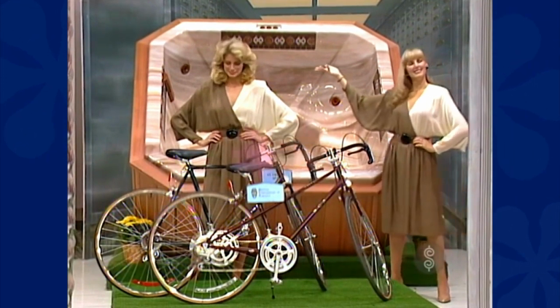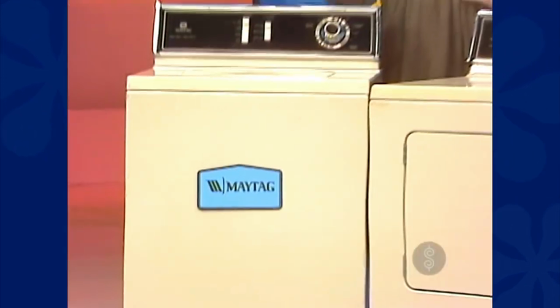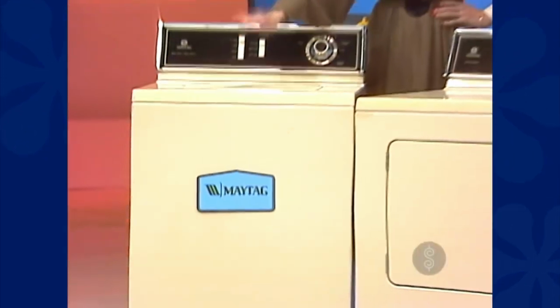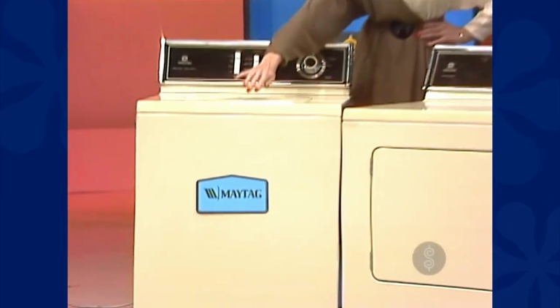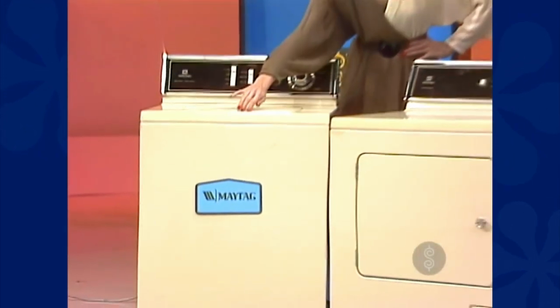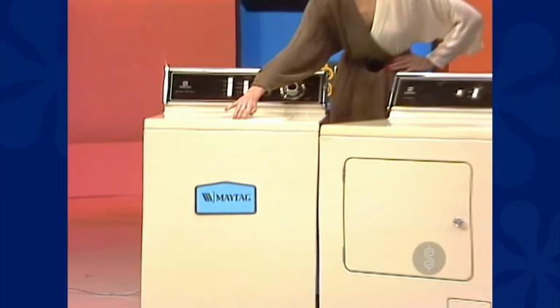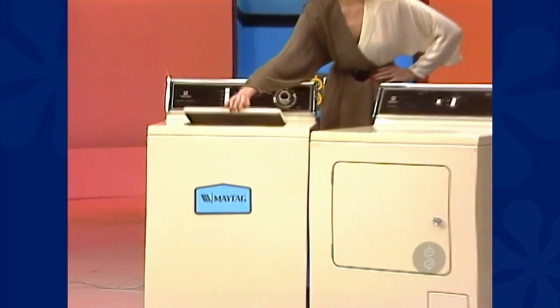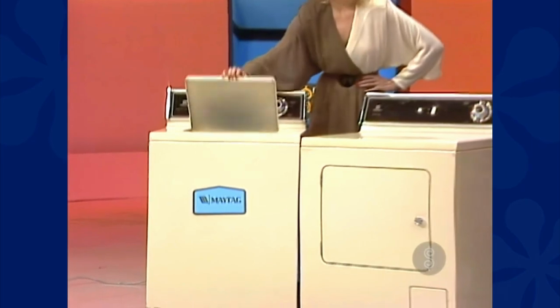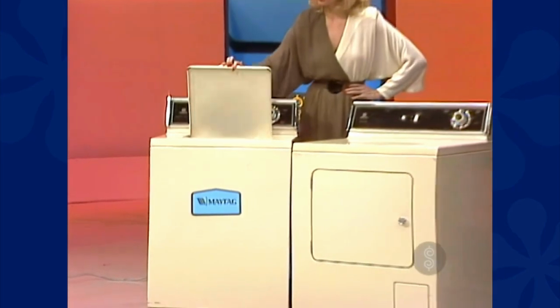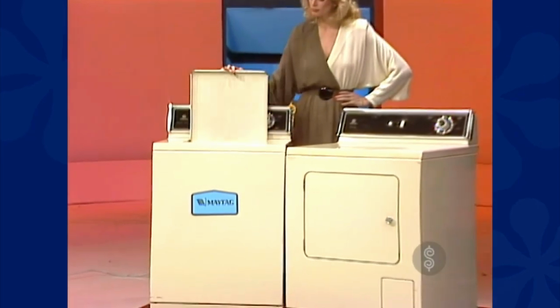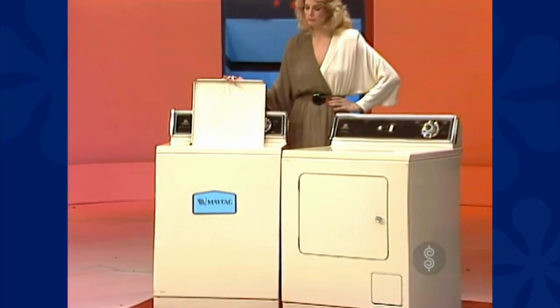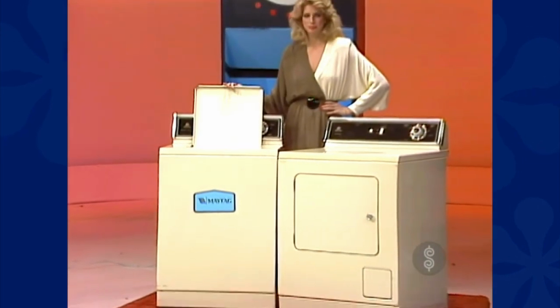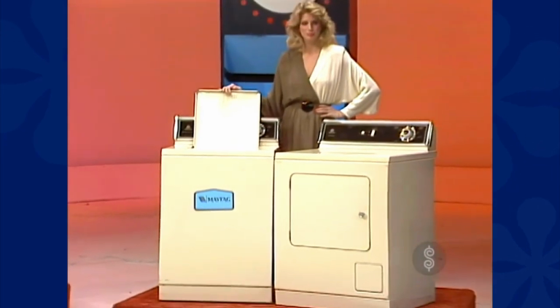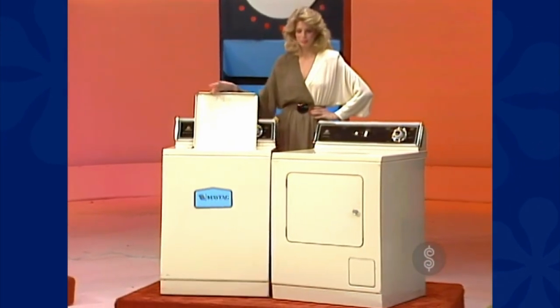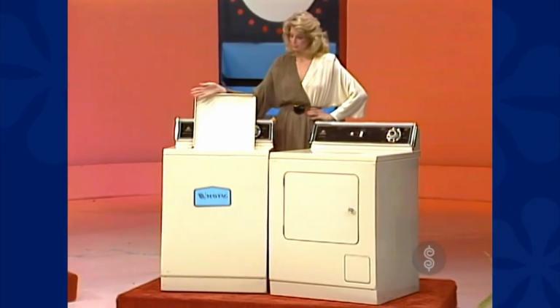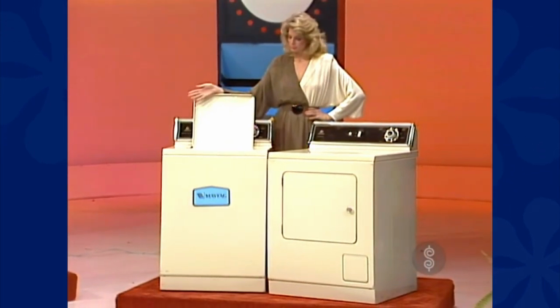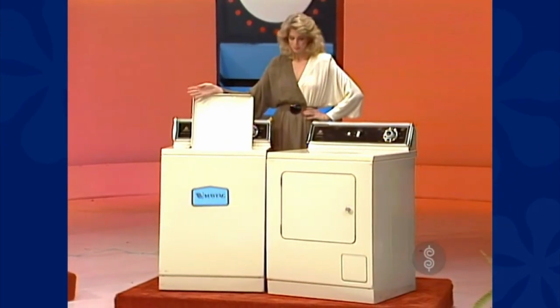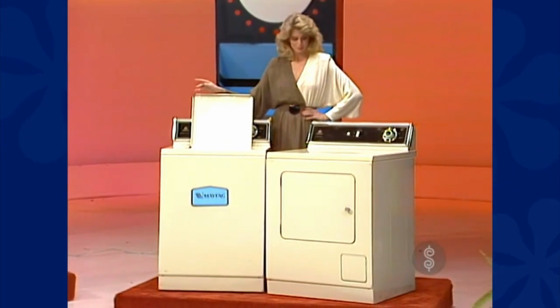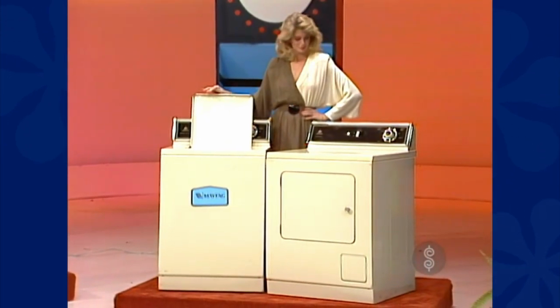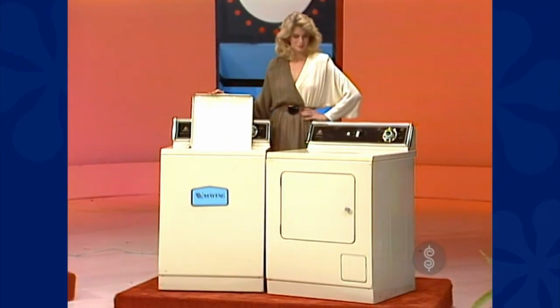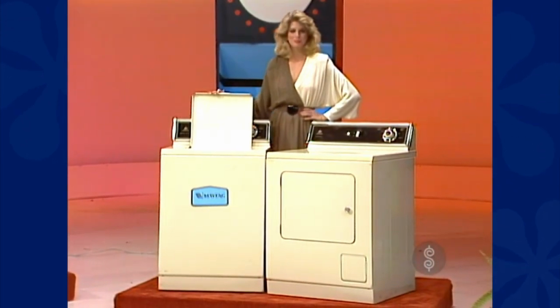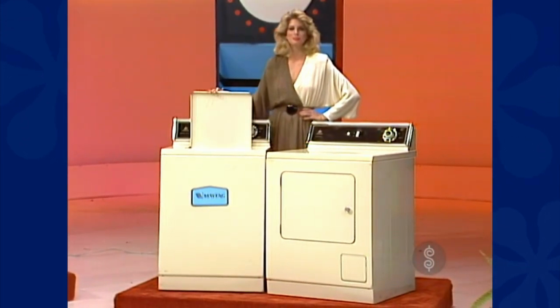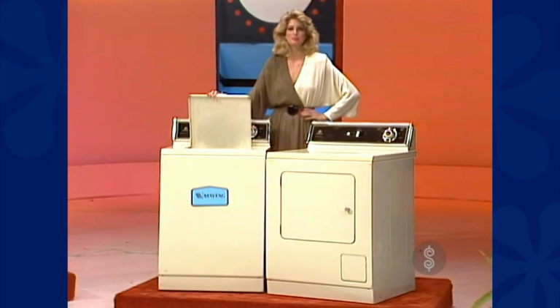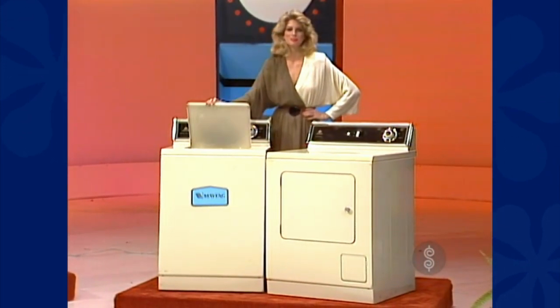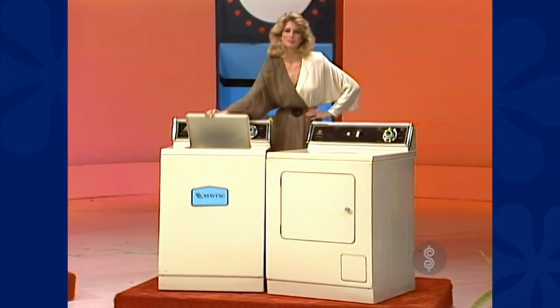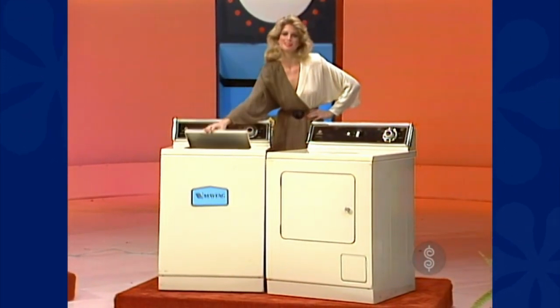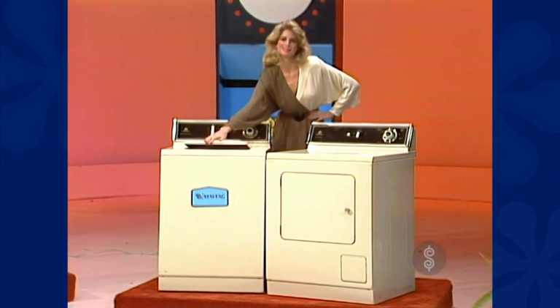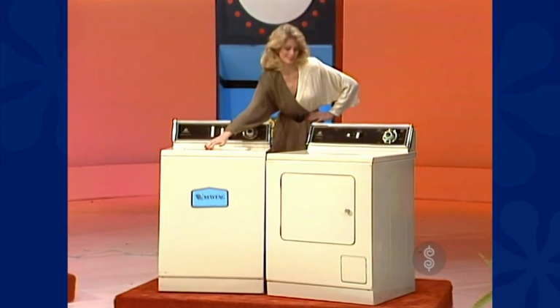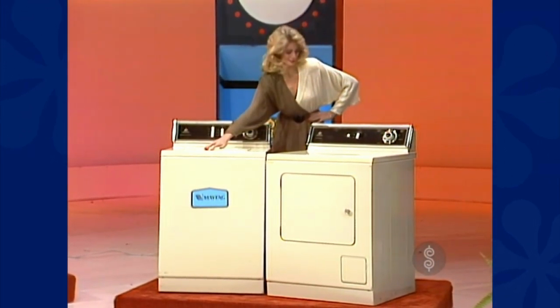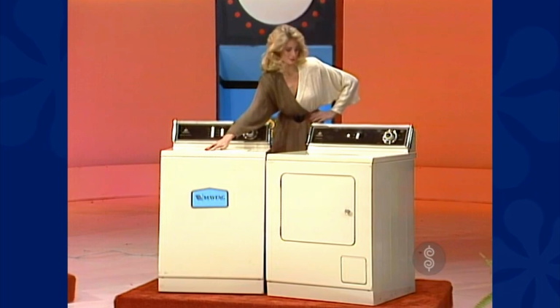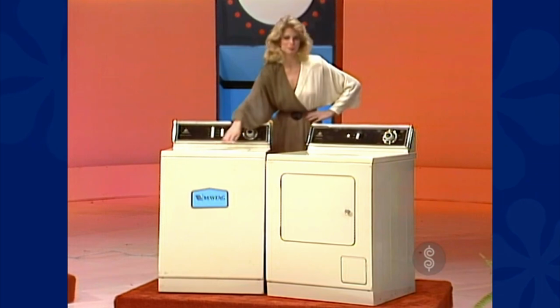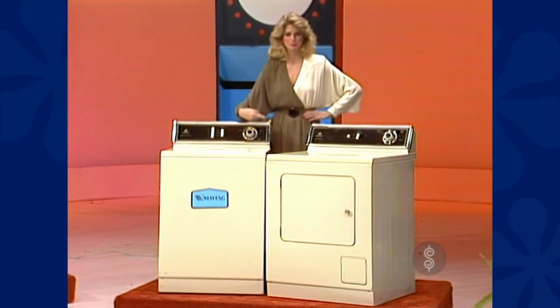The washer and dryer you've always wanted: a heavy-duty washer and energy-efficient dryer, built to last longer and need fewer repairs. That's Maytag.